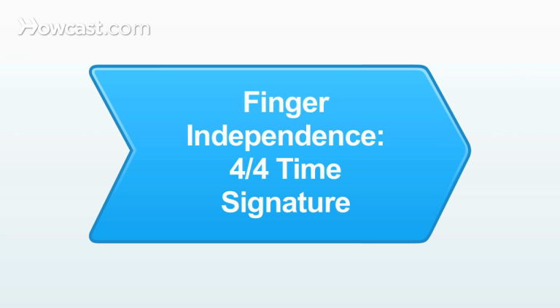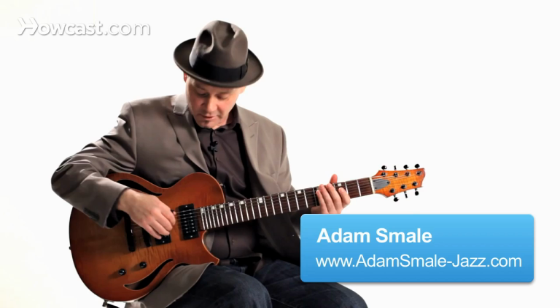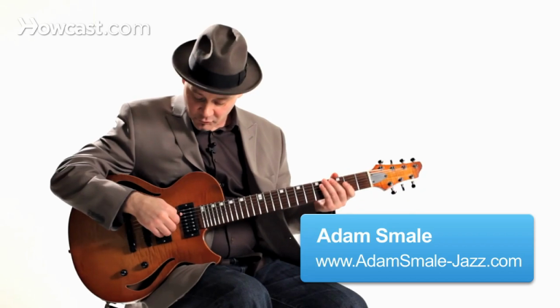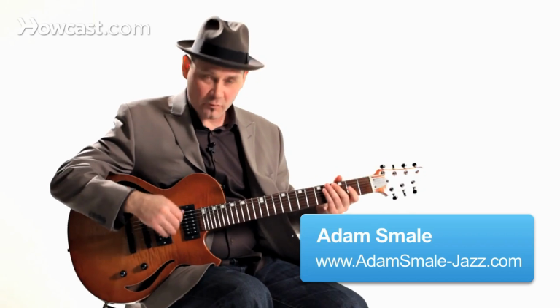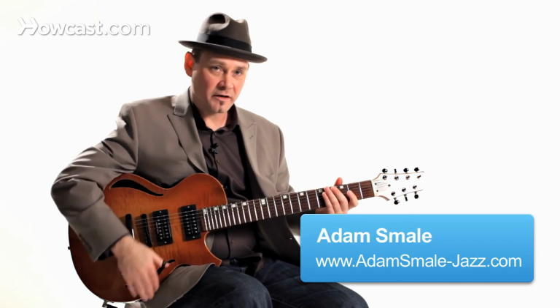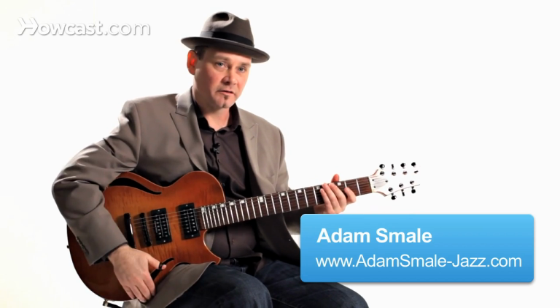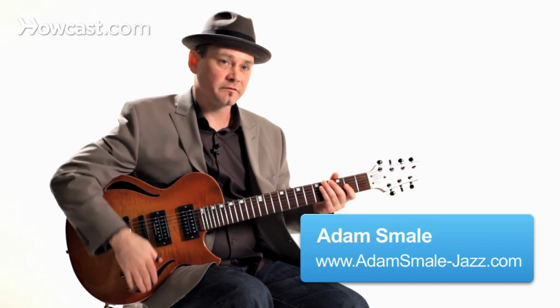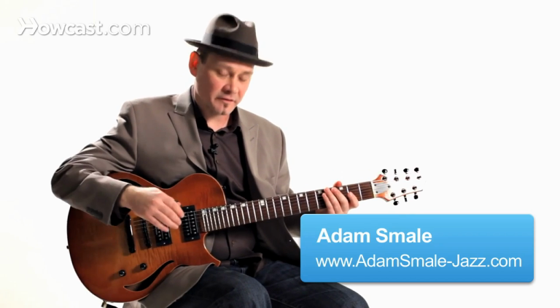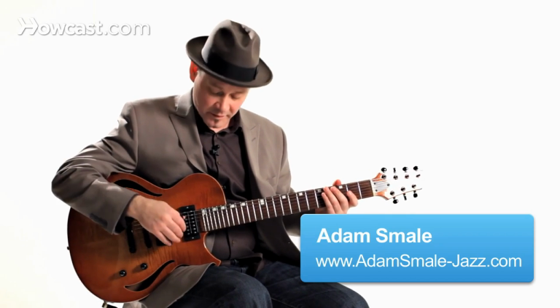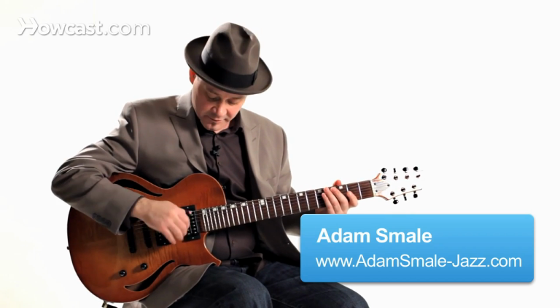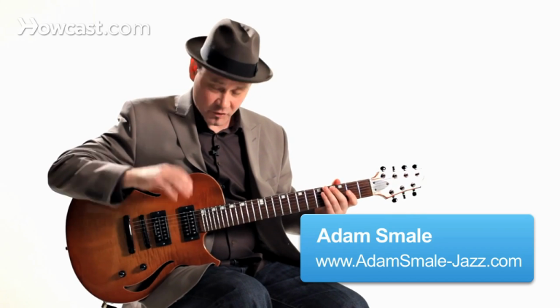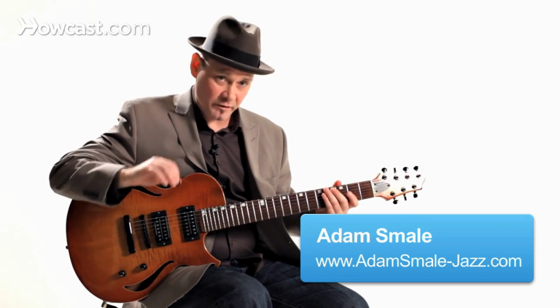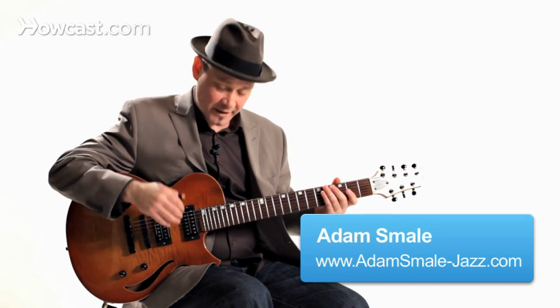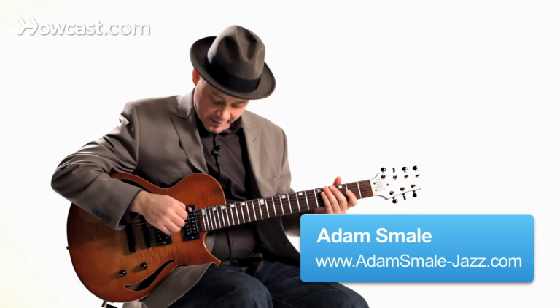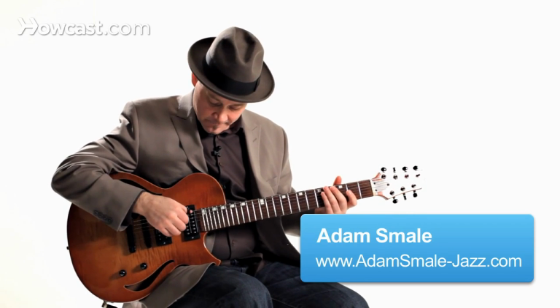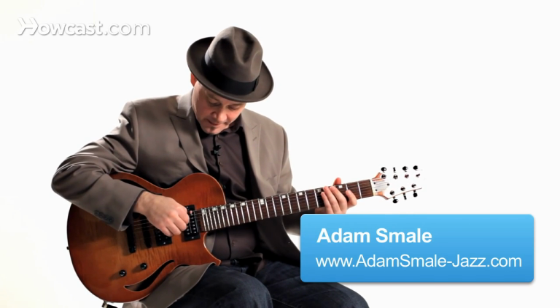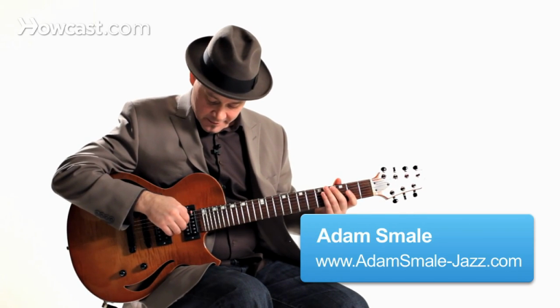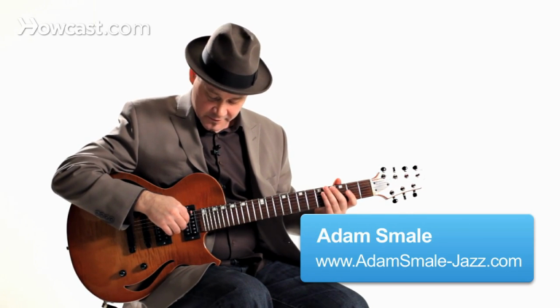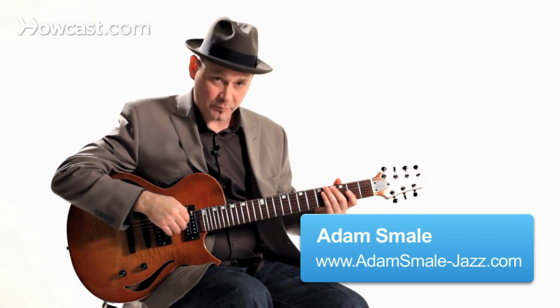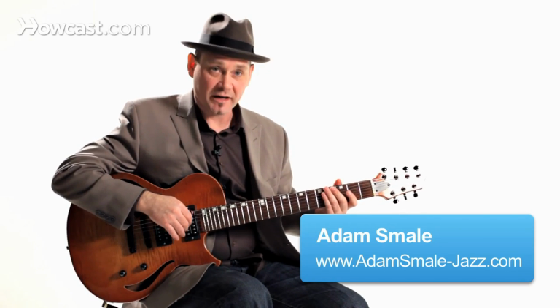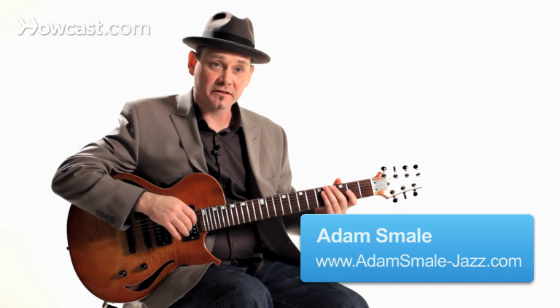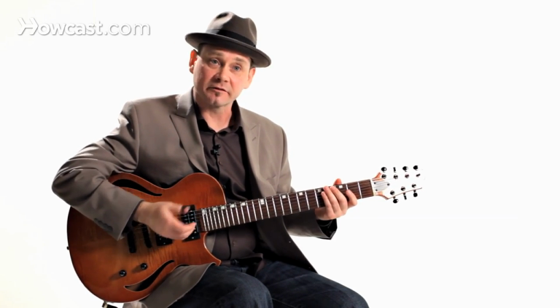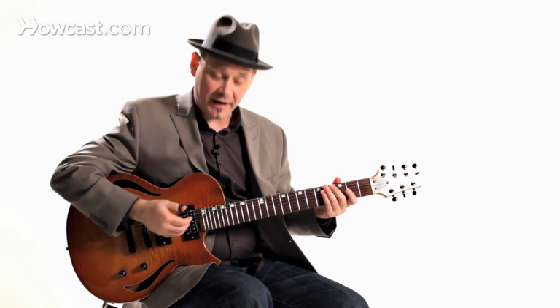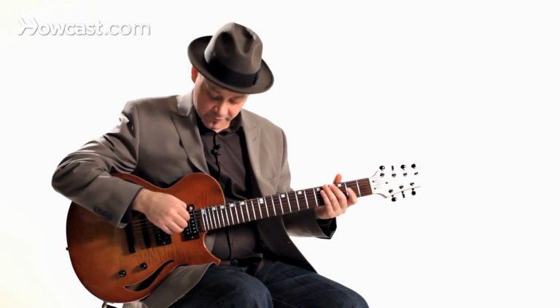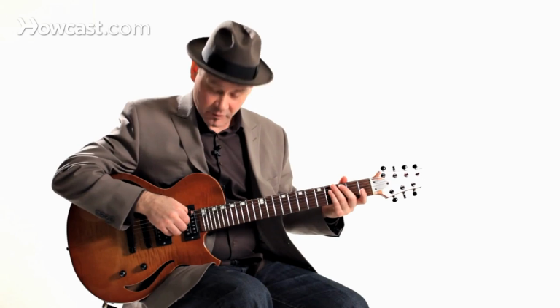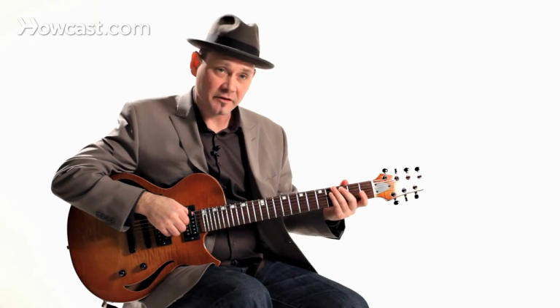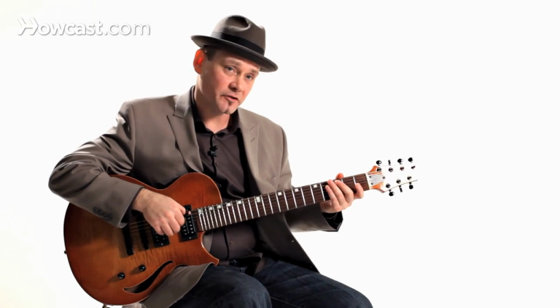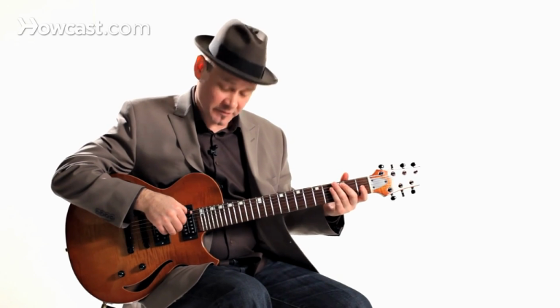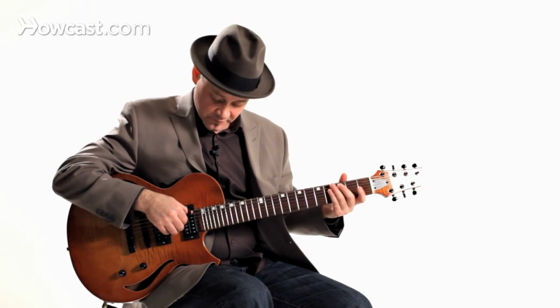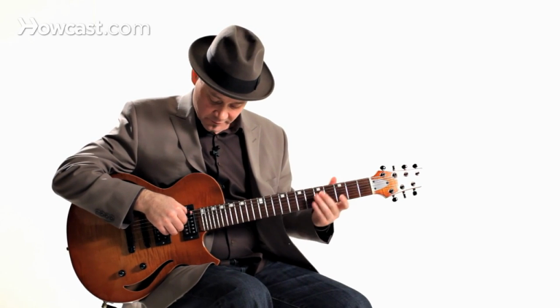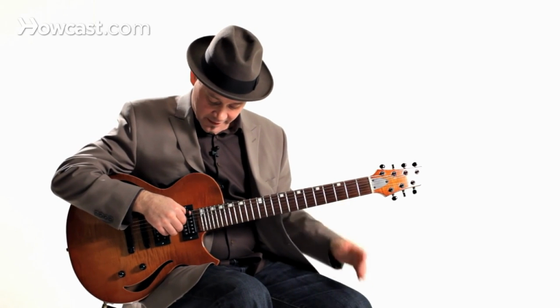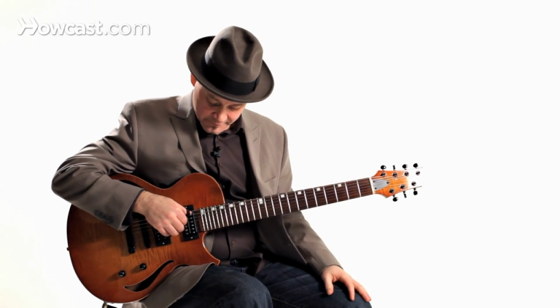A great way to learn finger independence for your right hand is to practice different patterns. I'm going to show you some different patterns.